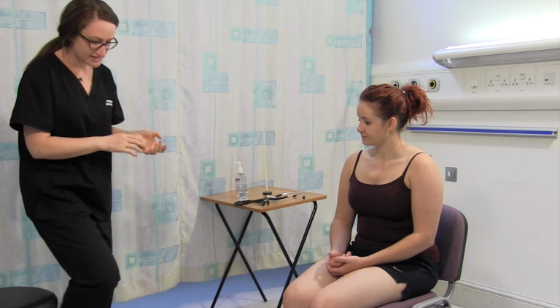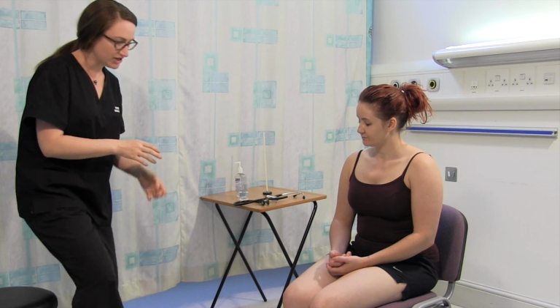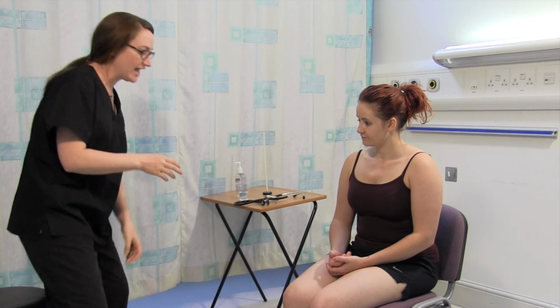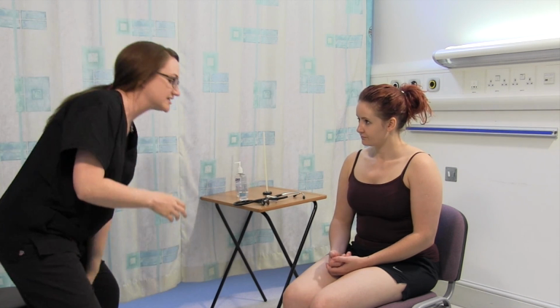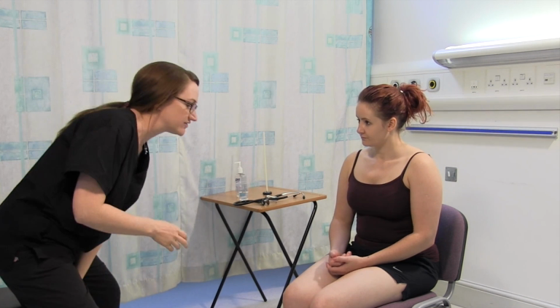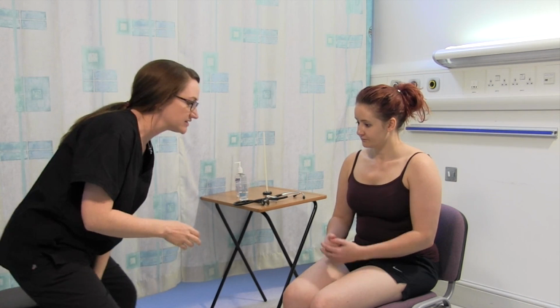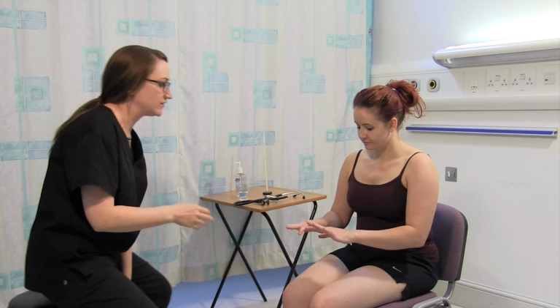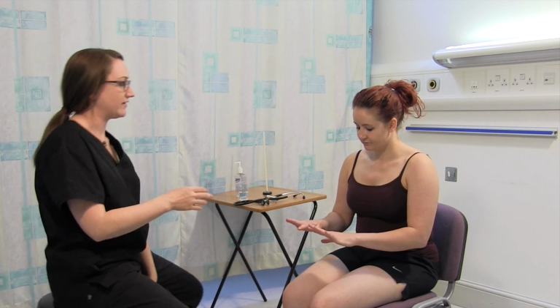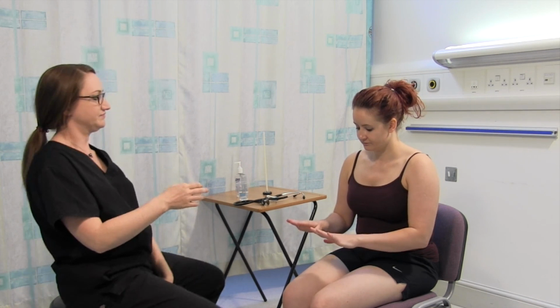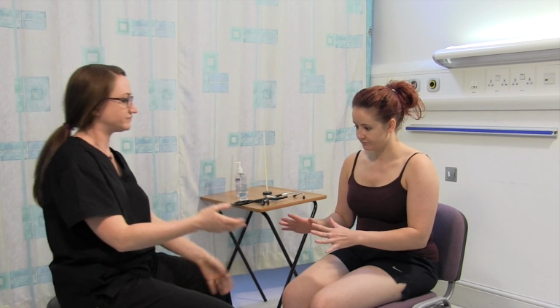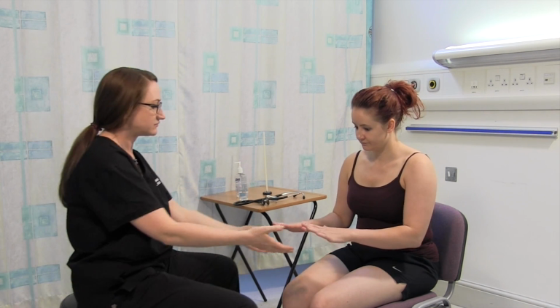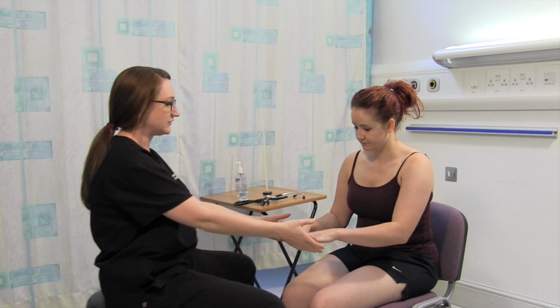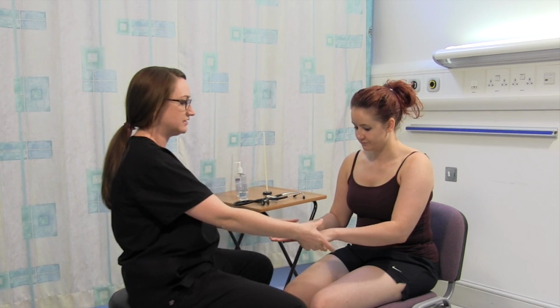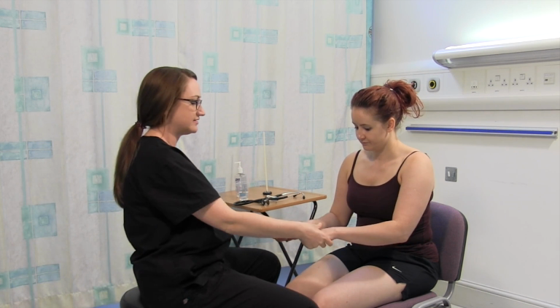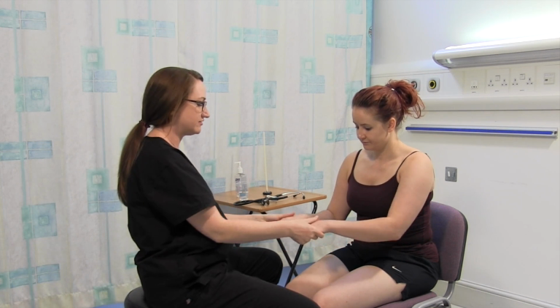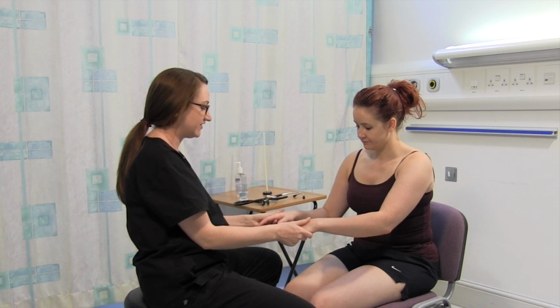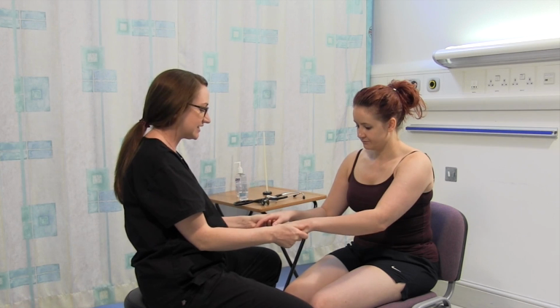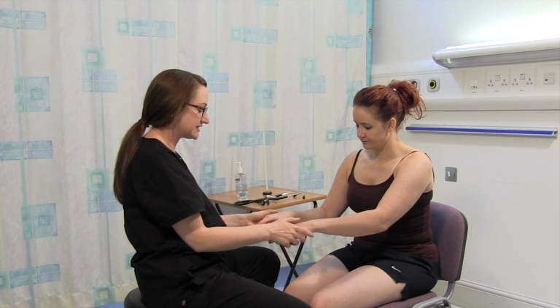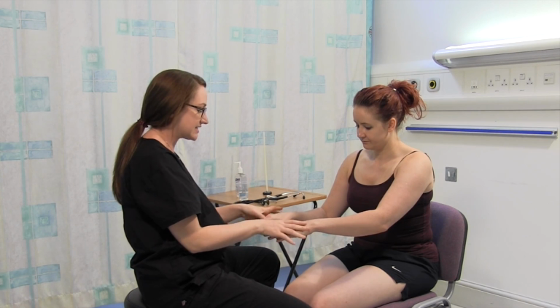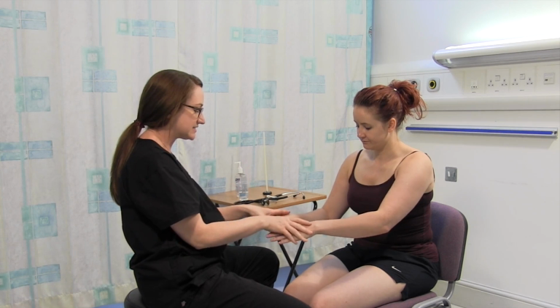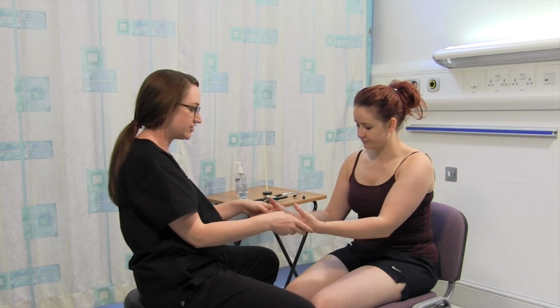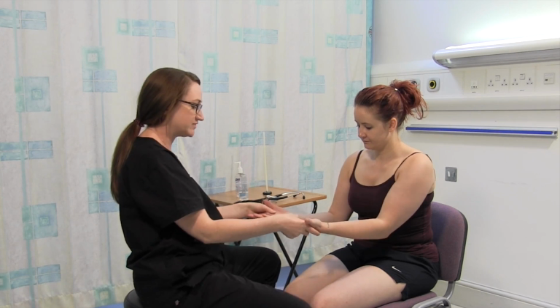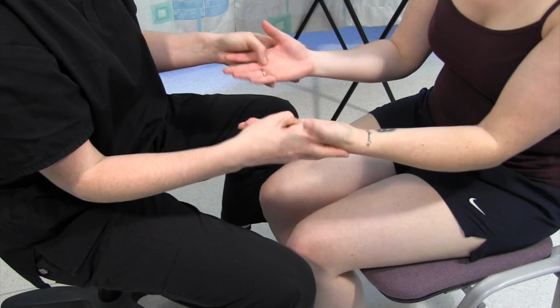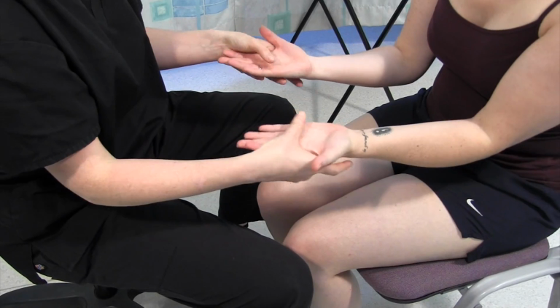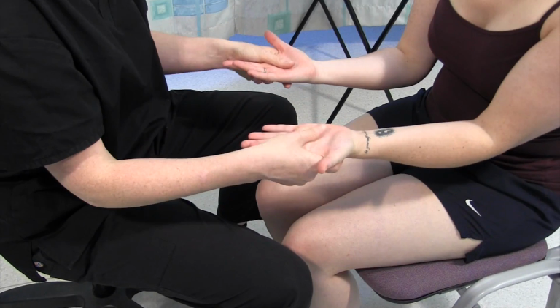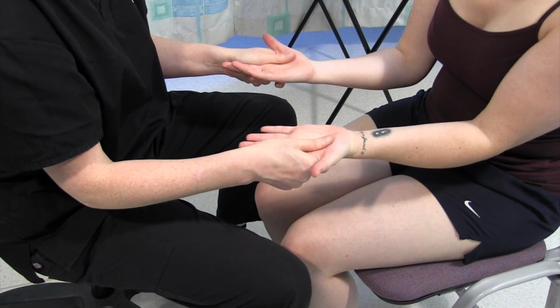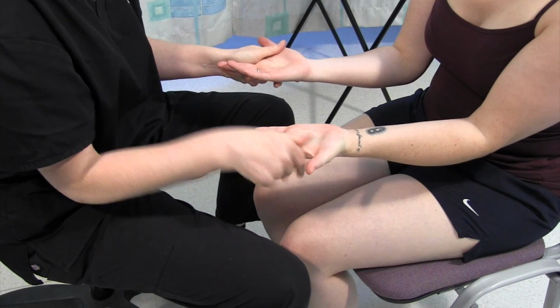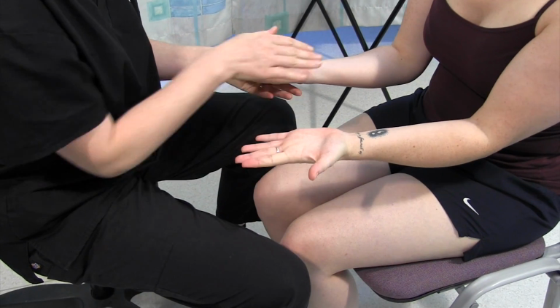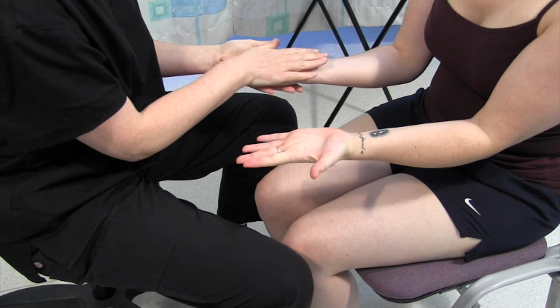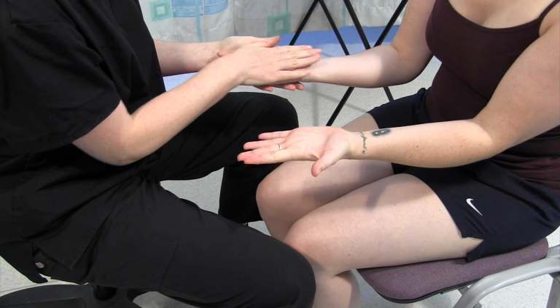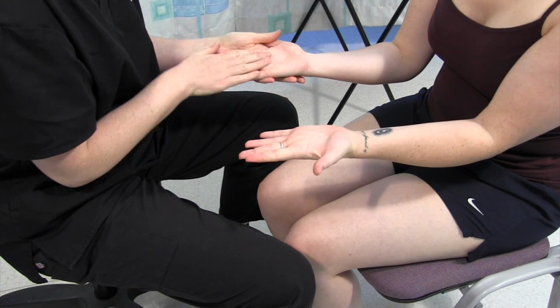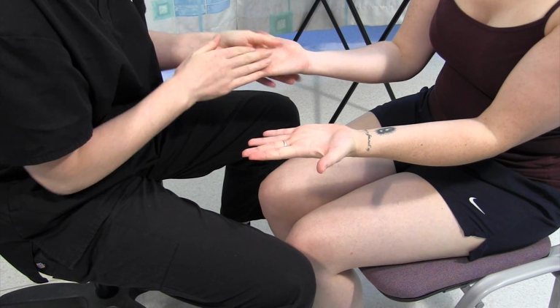Can I just have a look at your hands first? So just feeling Alison's hands. They don't feel particularly hot or sweaty or clammy at all.